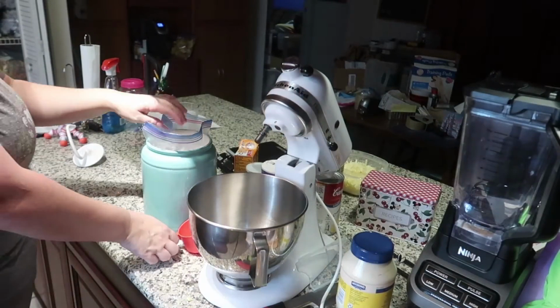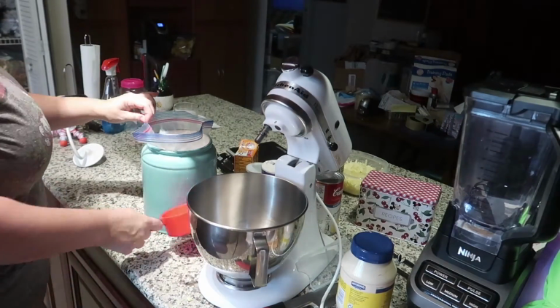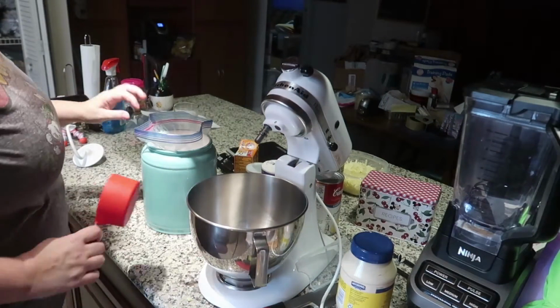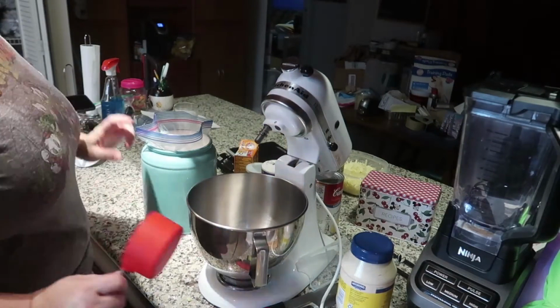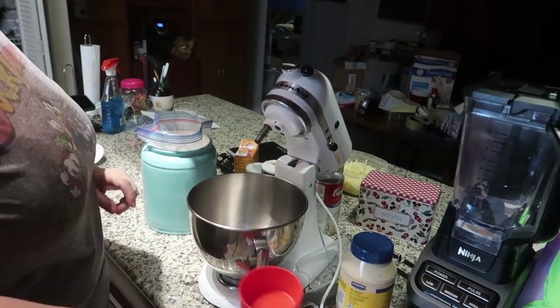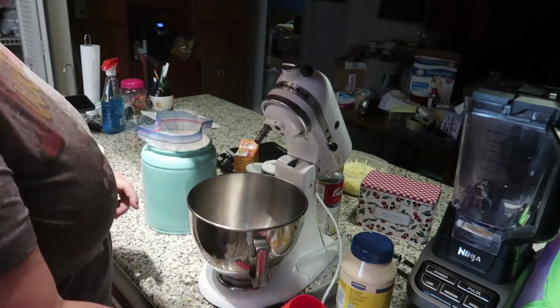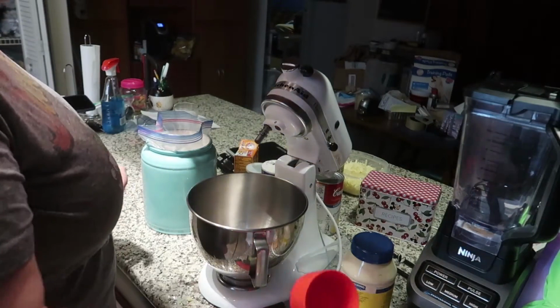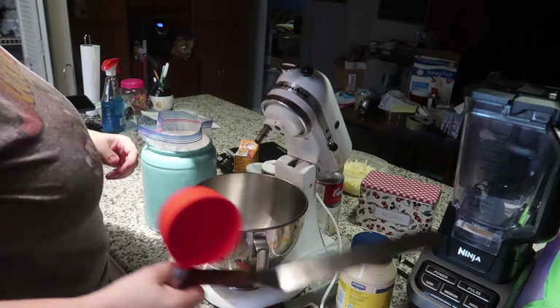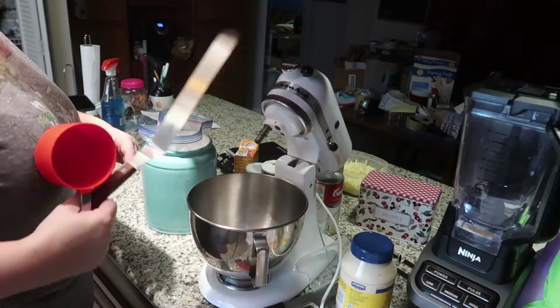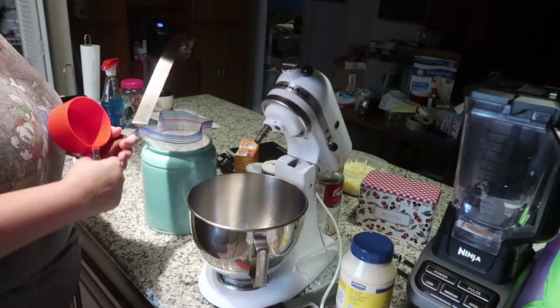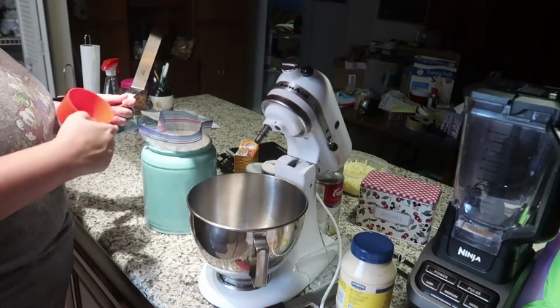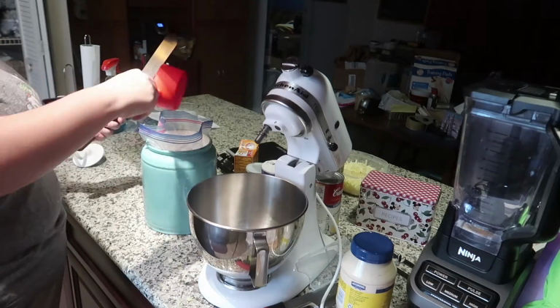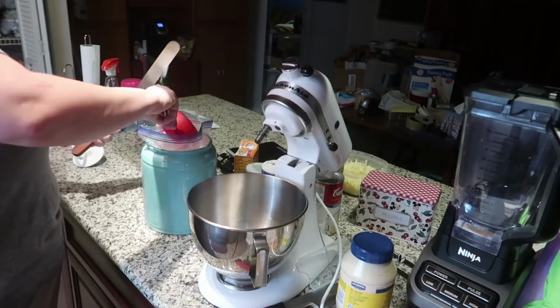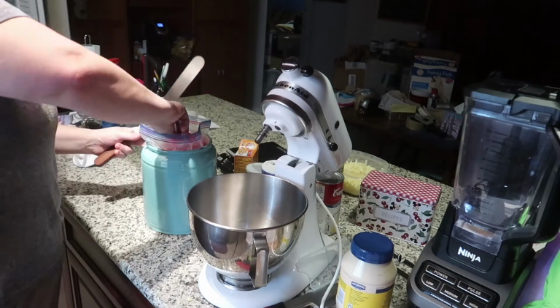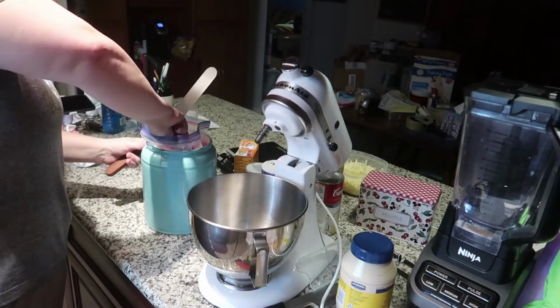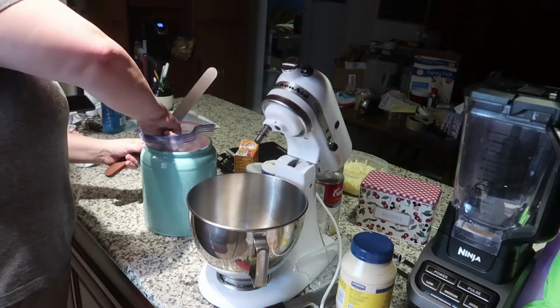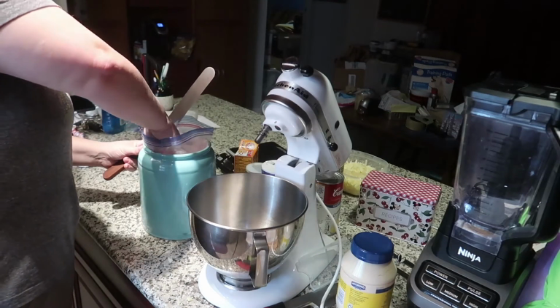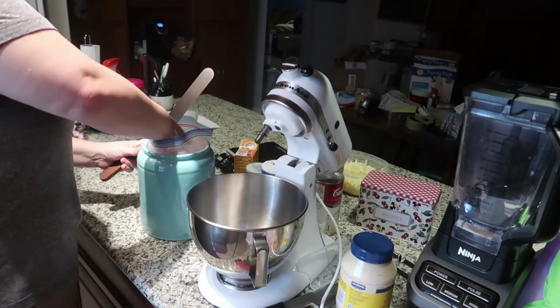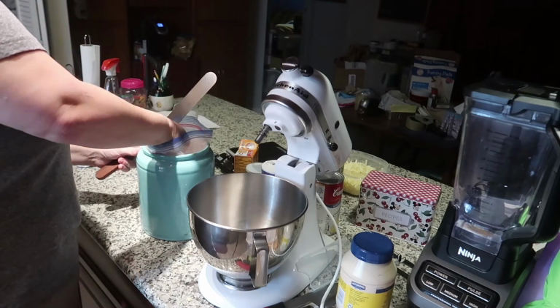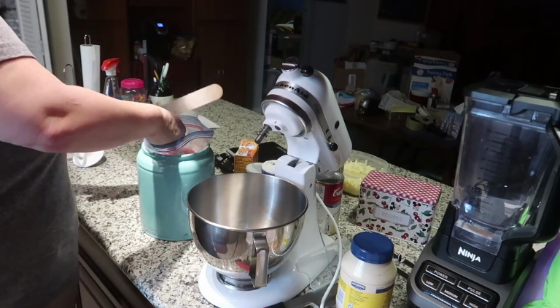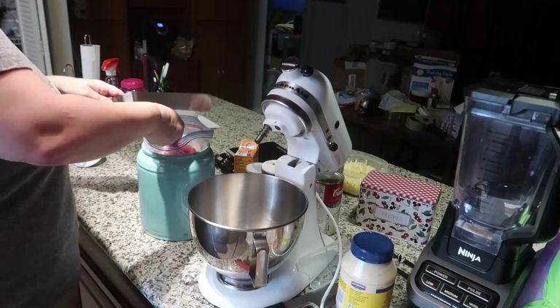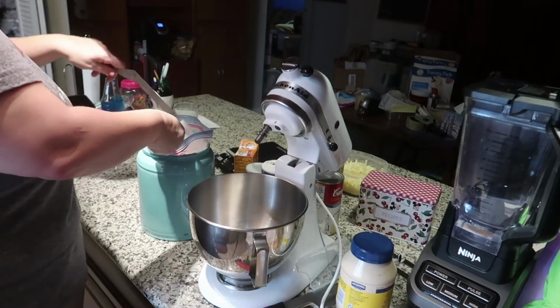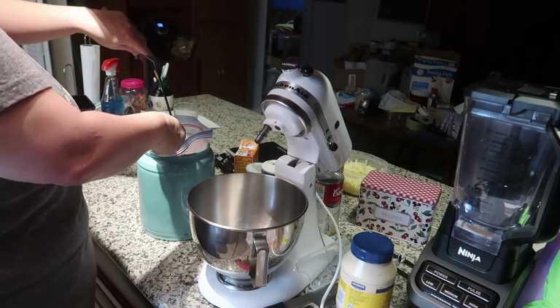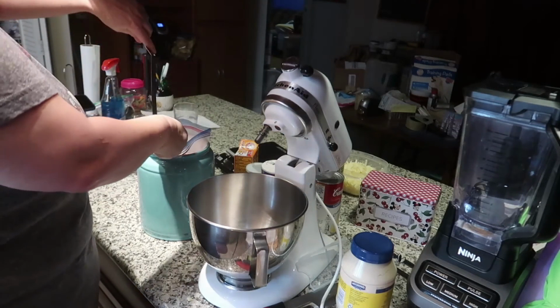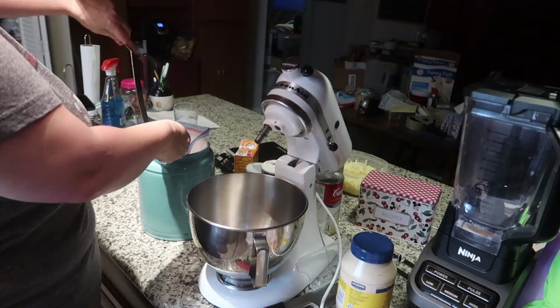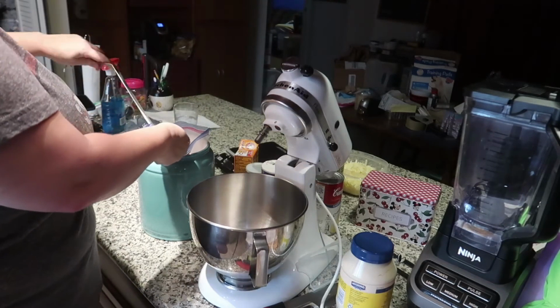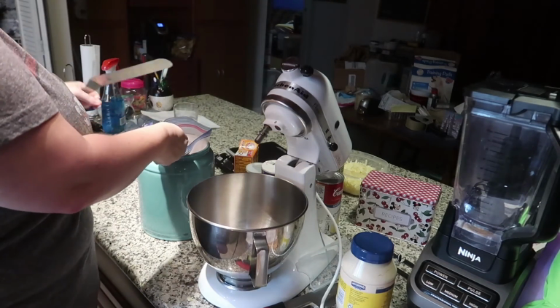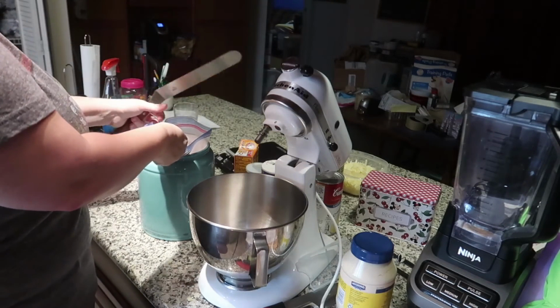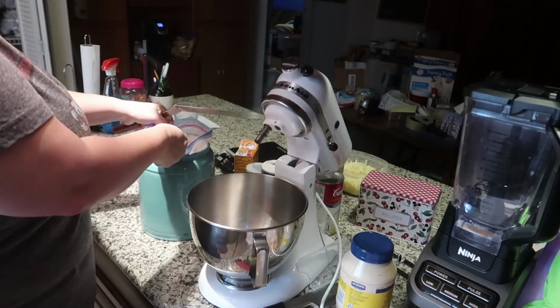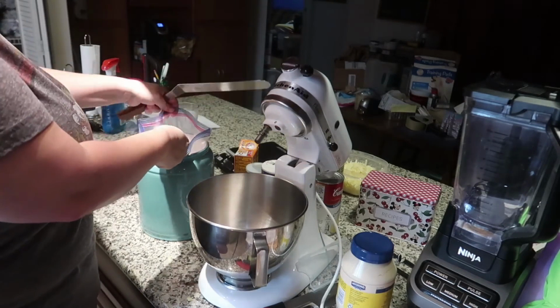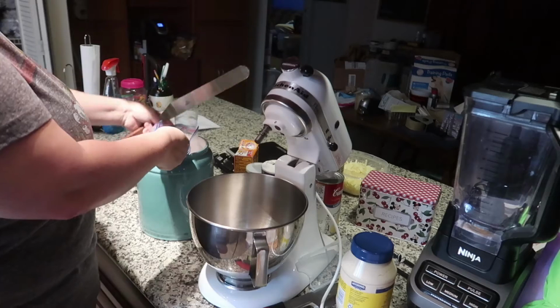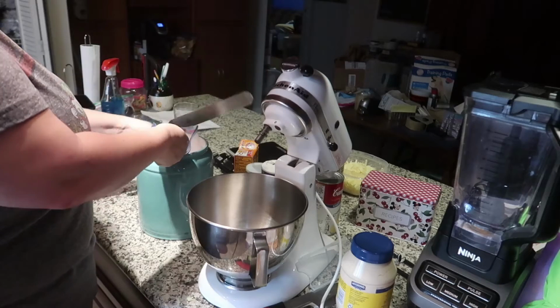We start by adding four of the five cups of flour into the mixing bowl, reserving one cup for later.